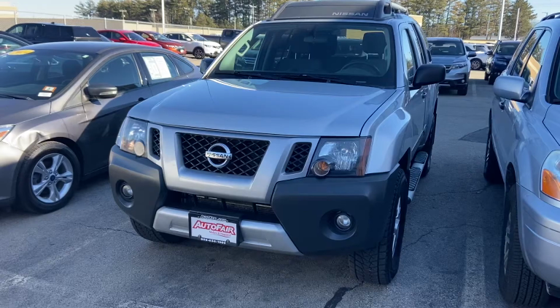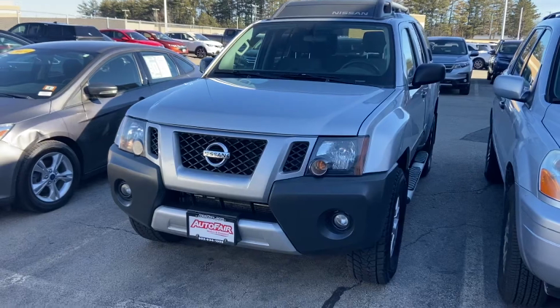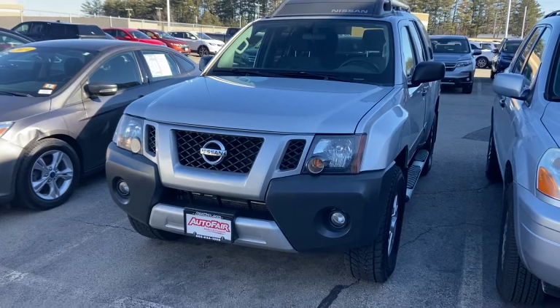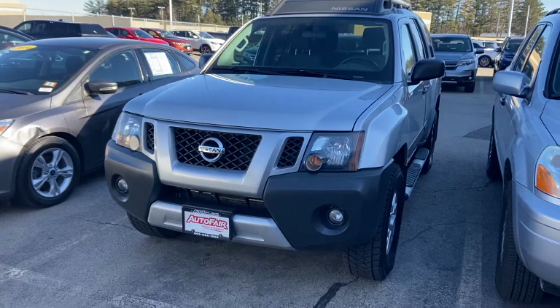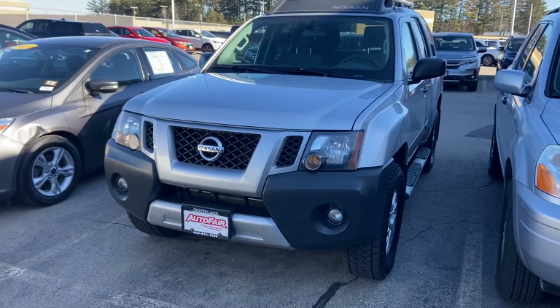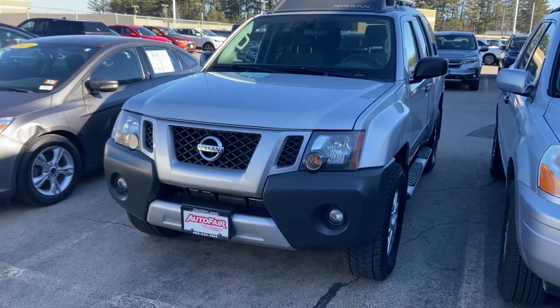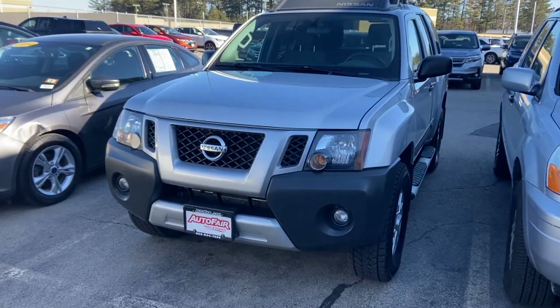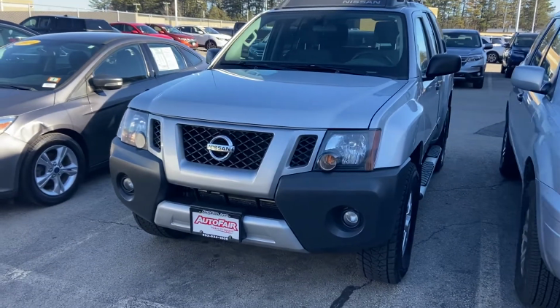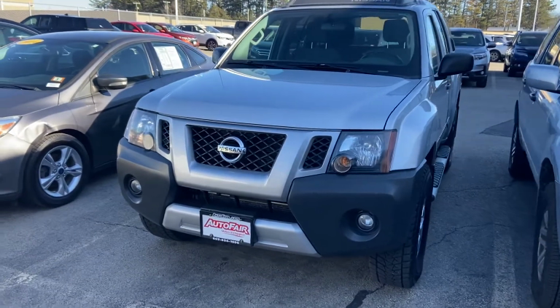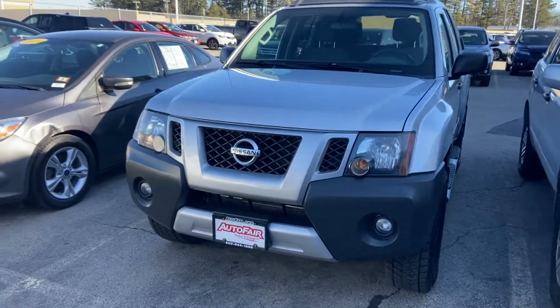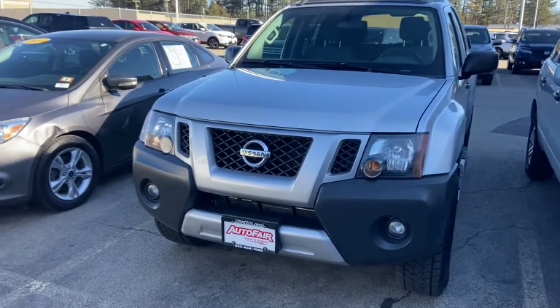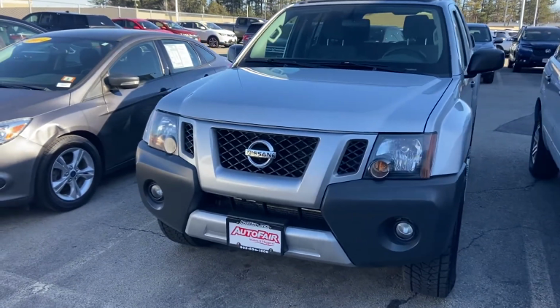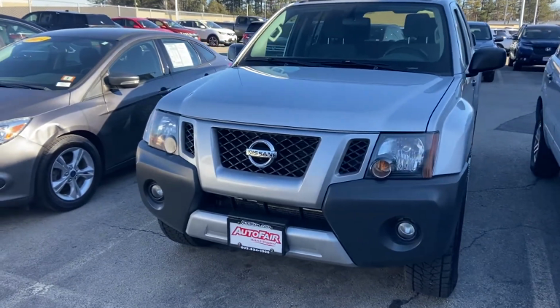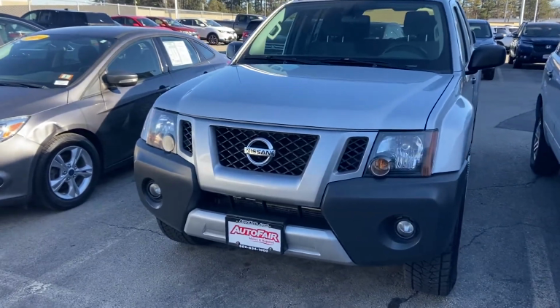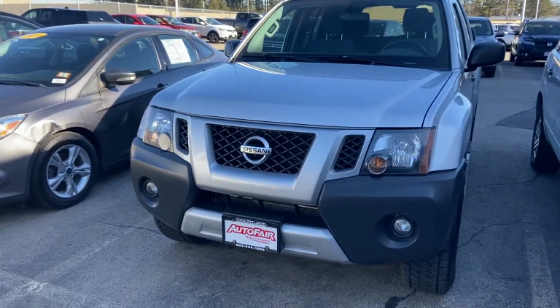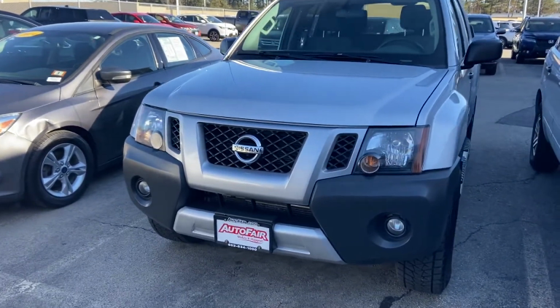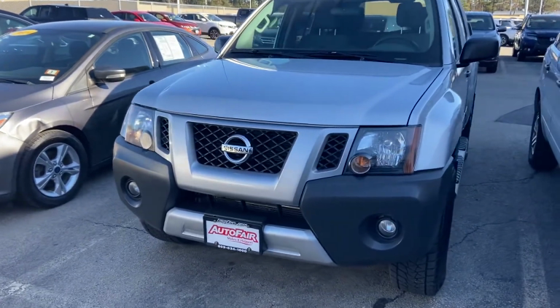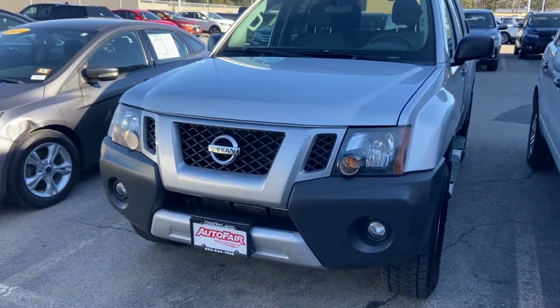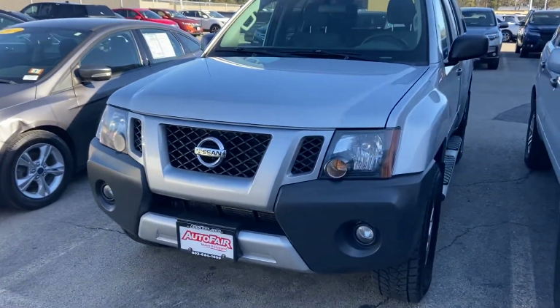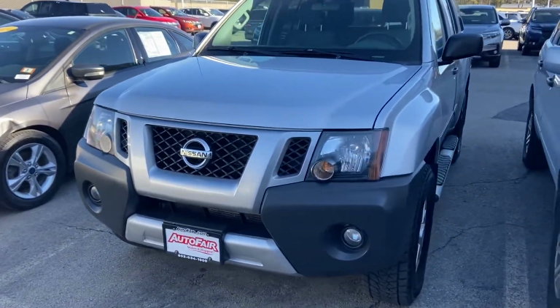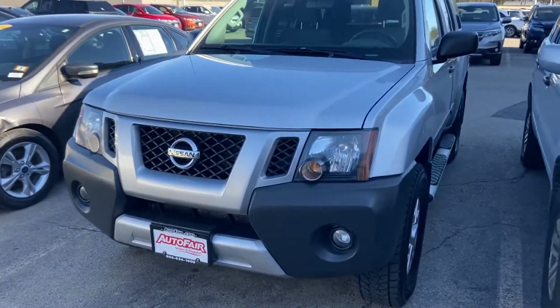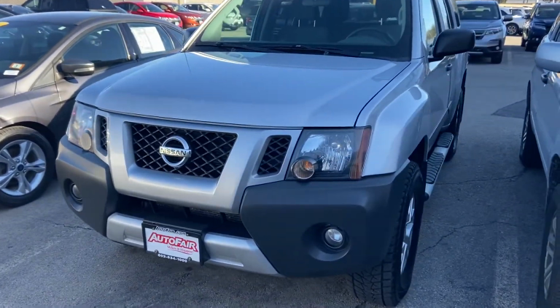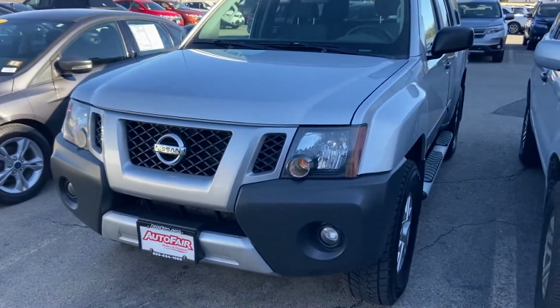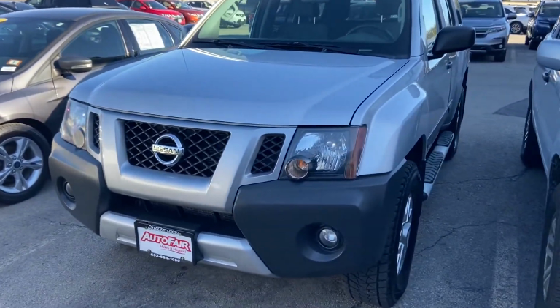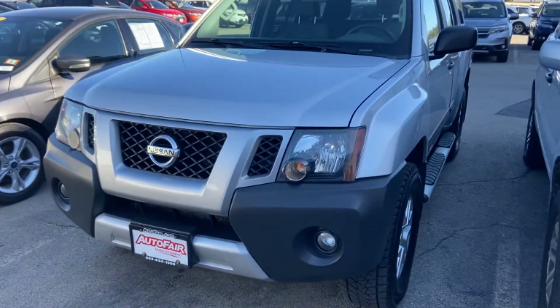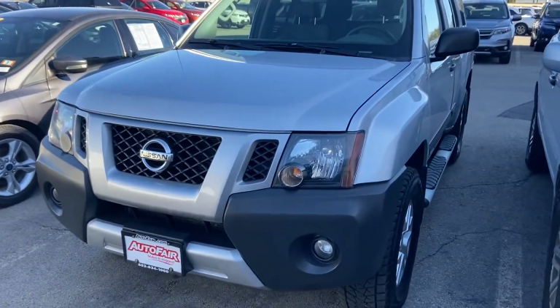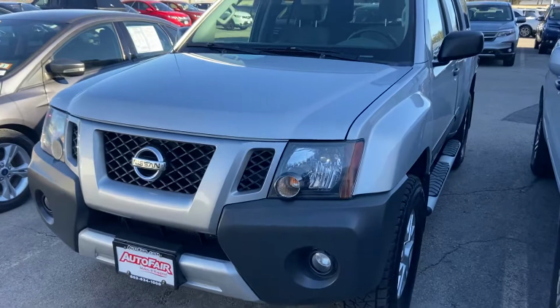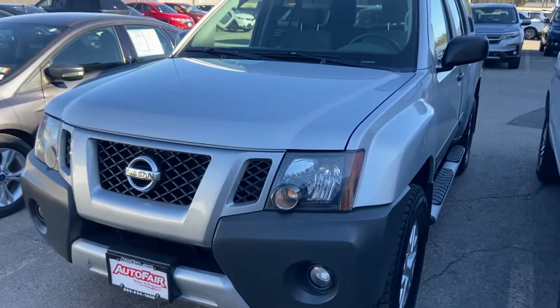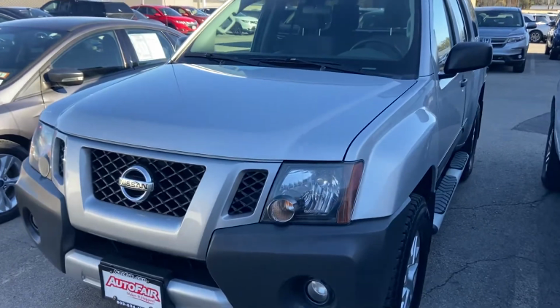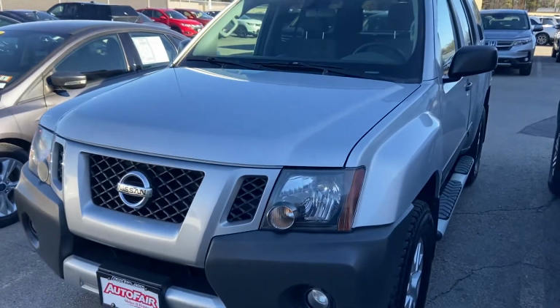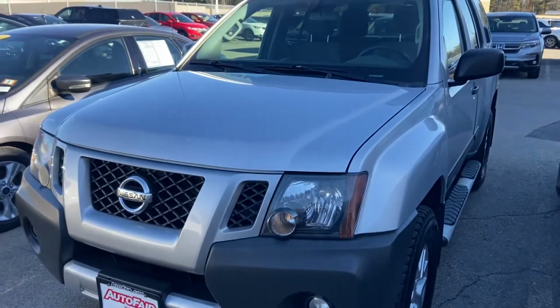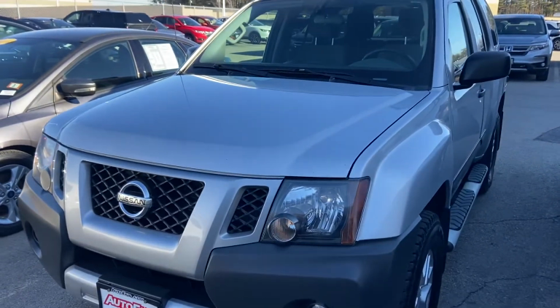Hi Teresa, hope you are having a wonderful day. My name is Logan, I'm a sales consultant over here at AutoFair Honda in Manchester, New Hampshire.